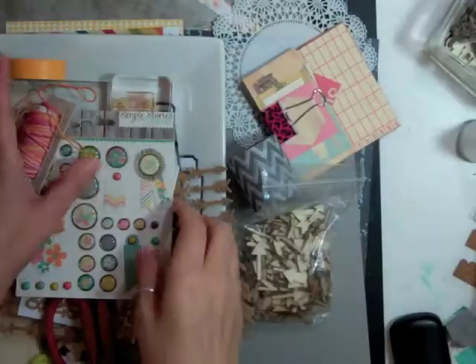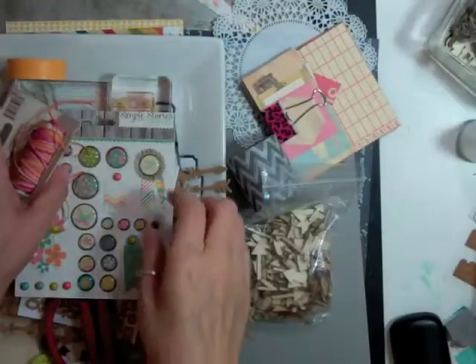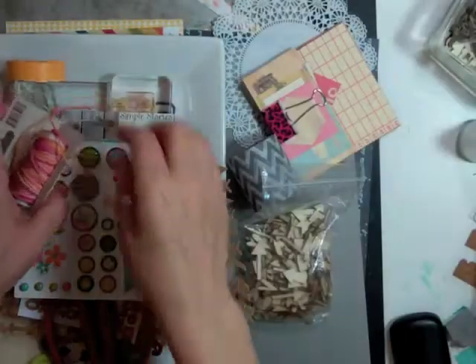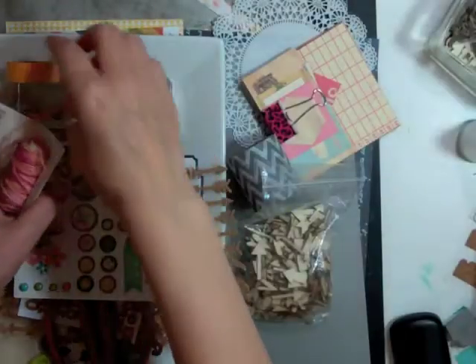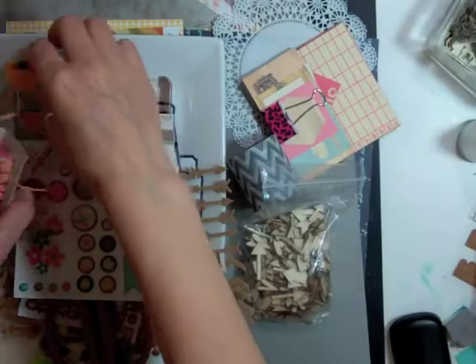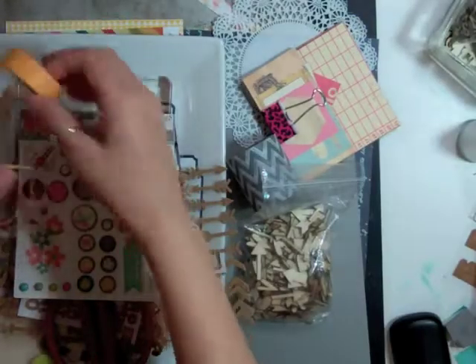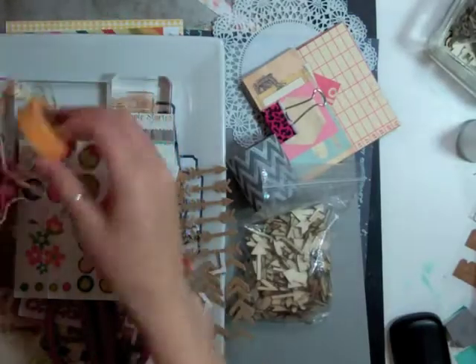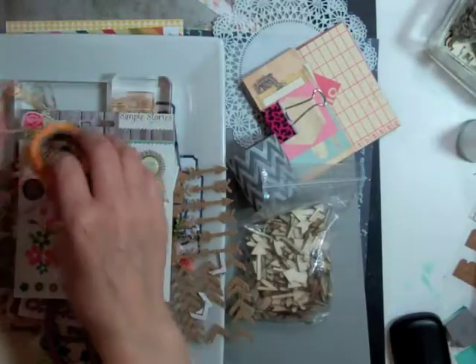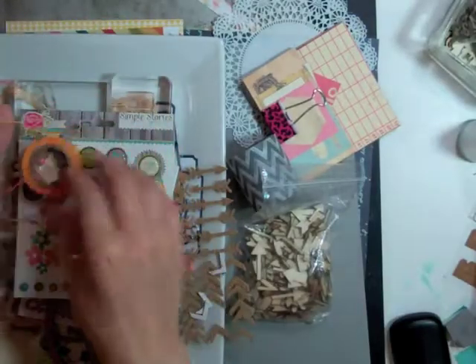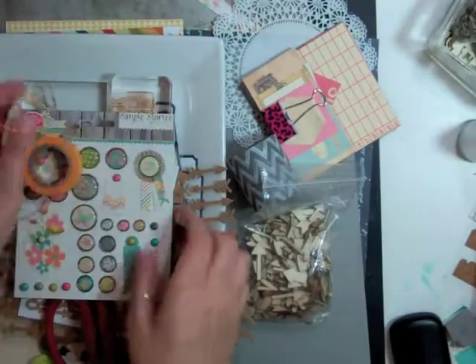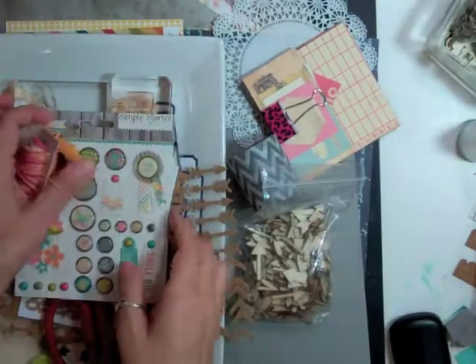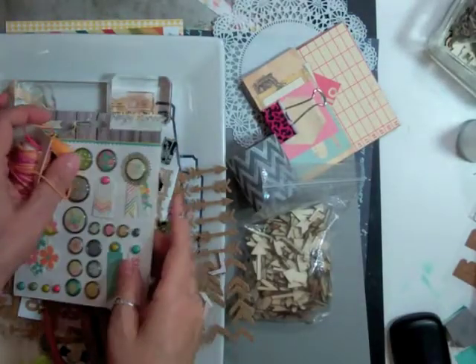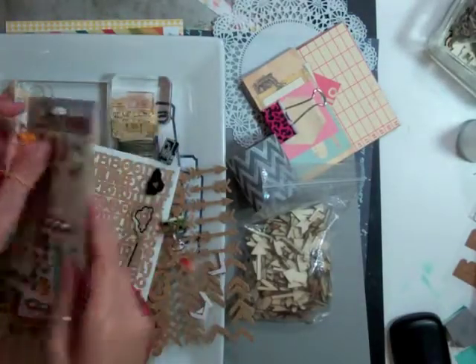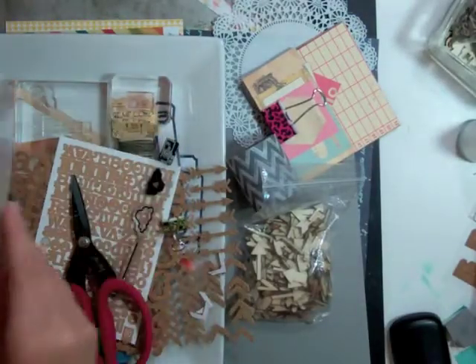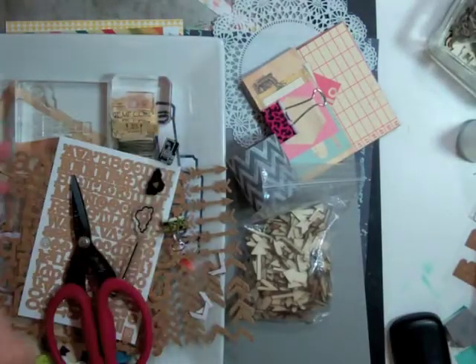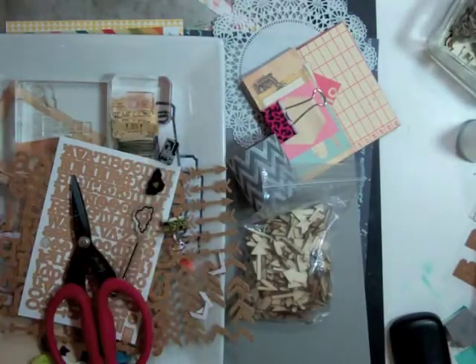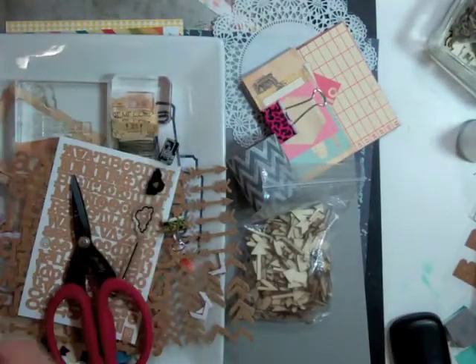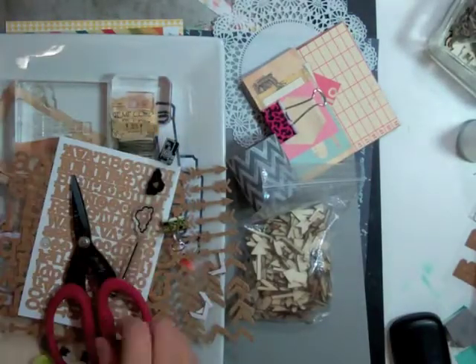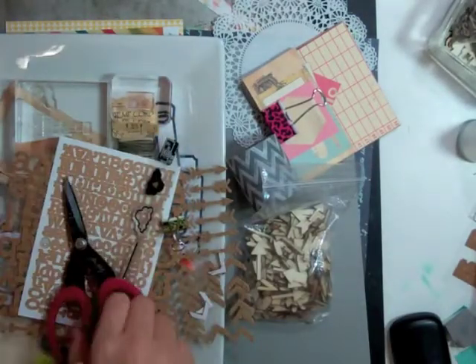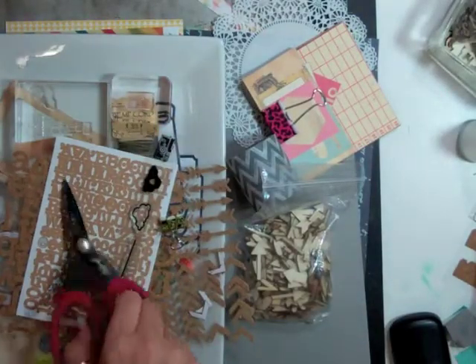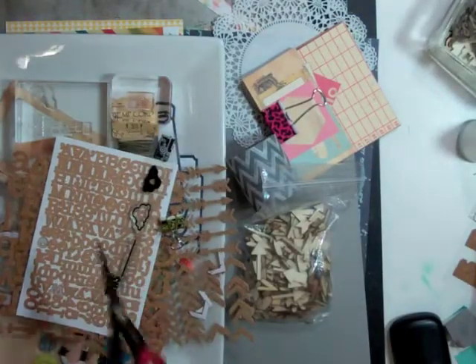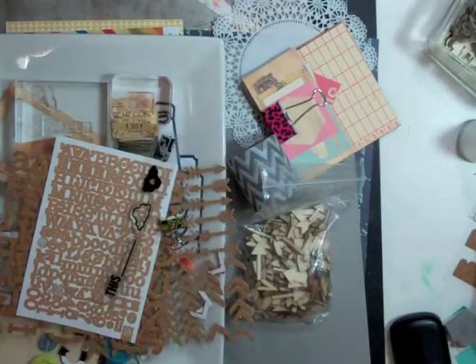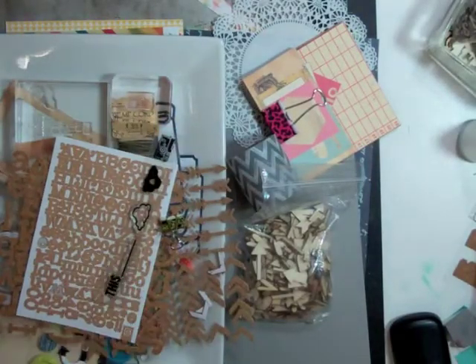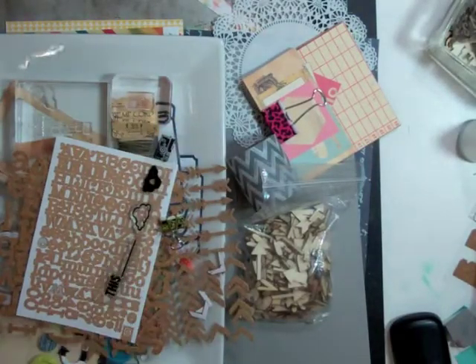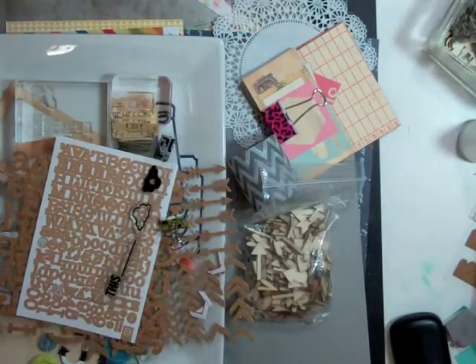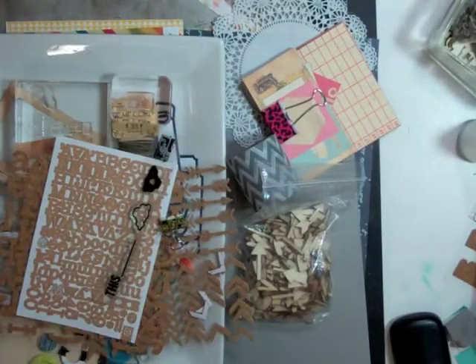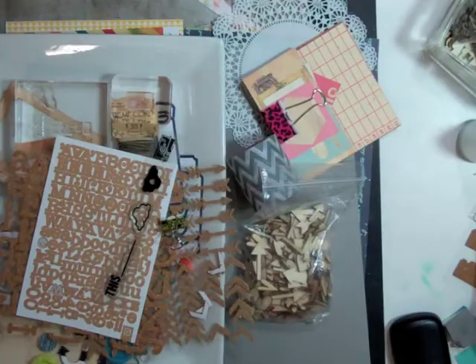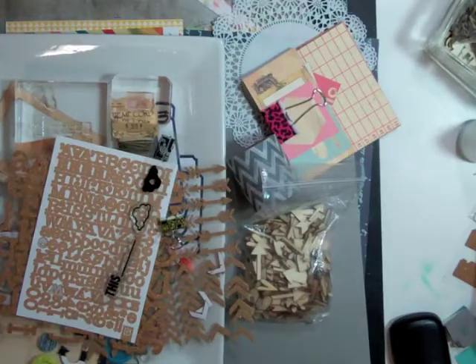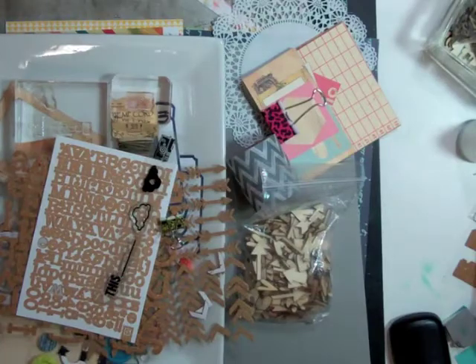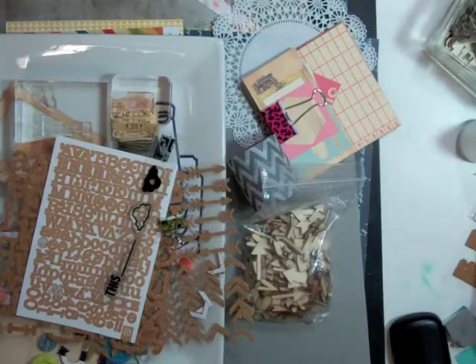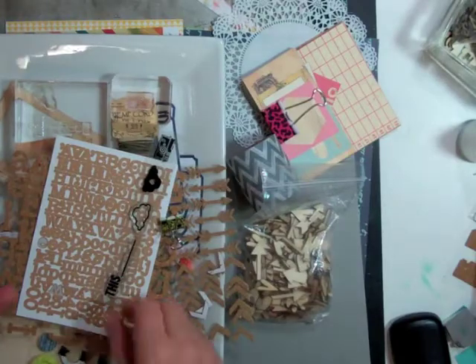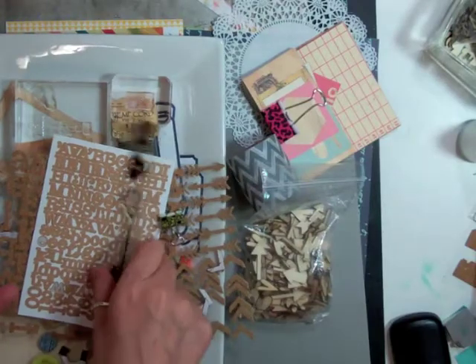Hi everyone, it's Nicole and I have another layout and it is using the Planetarium May Kit from Studio Calico.